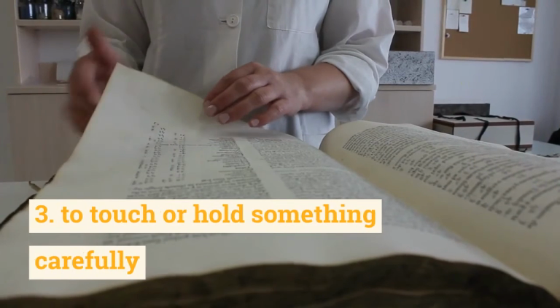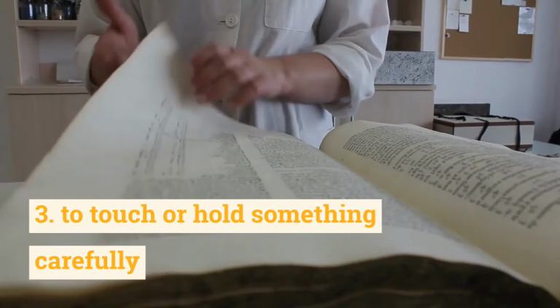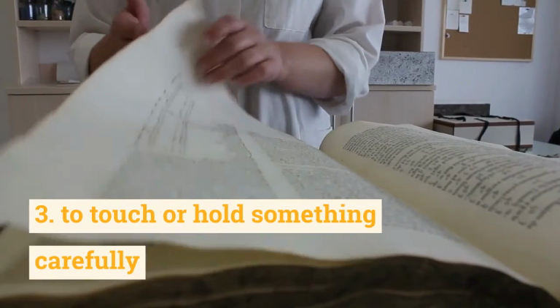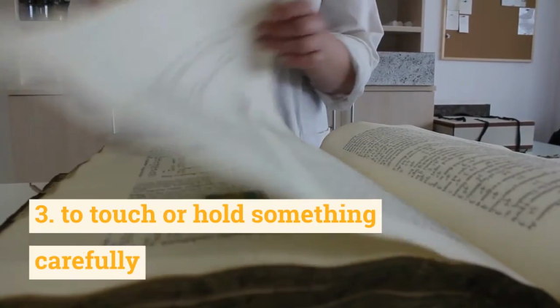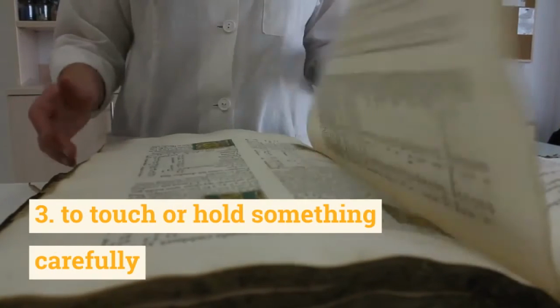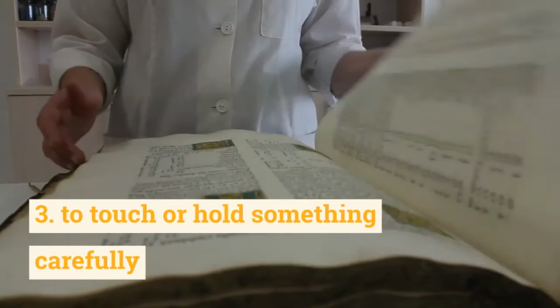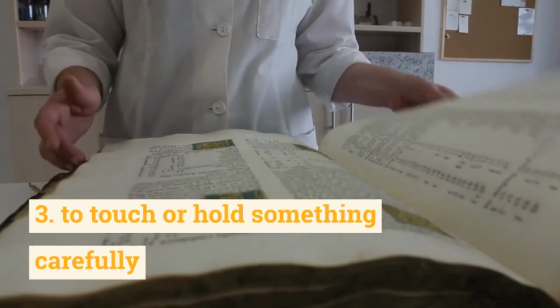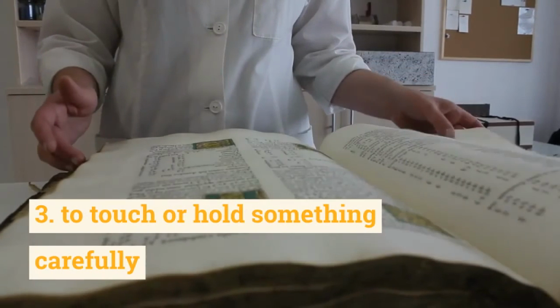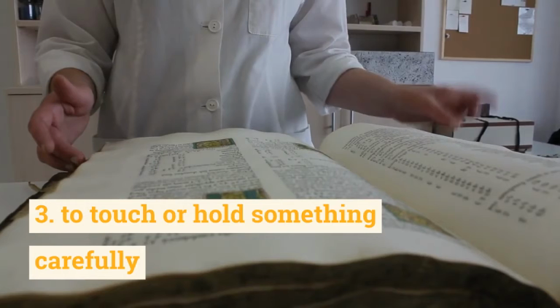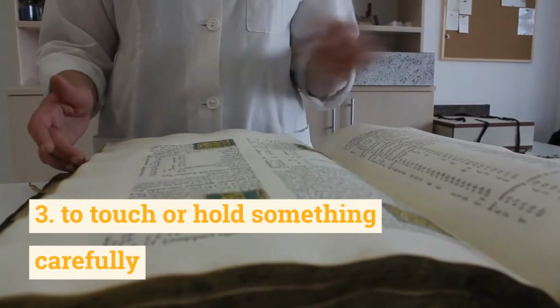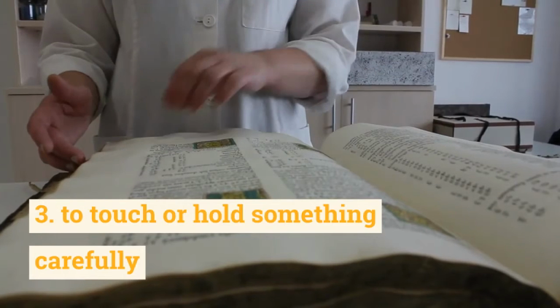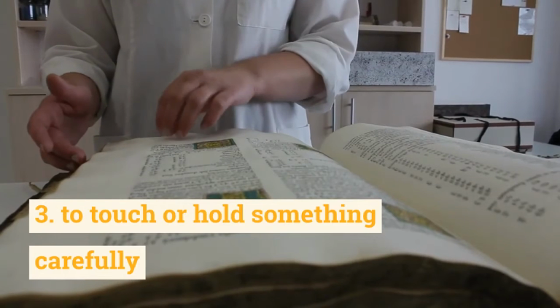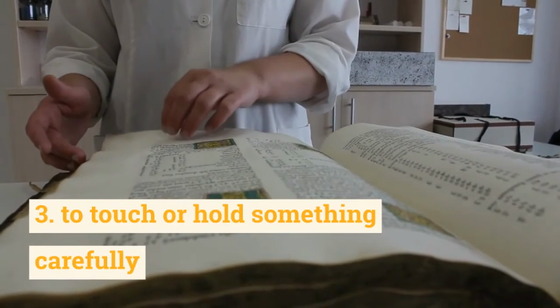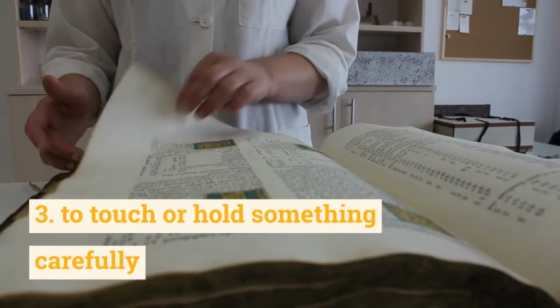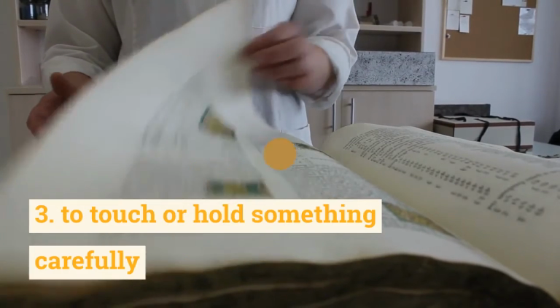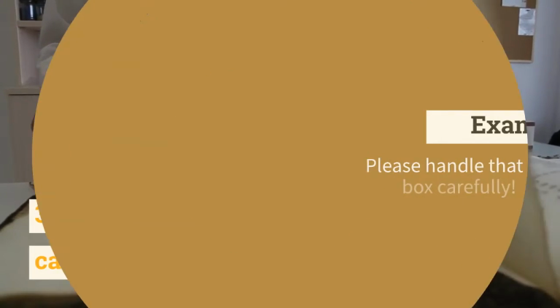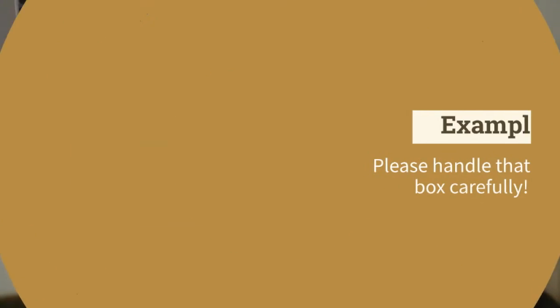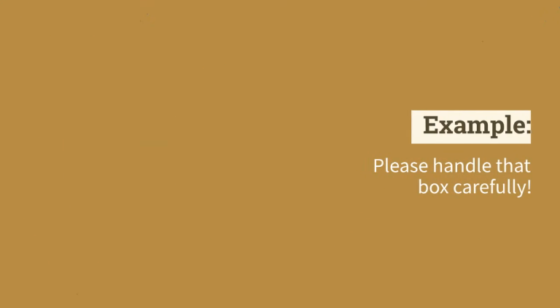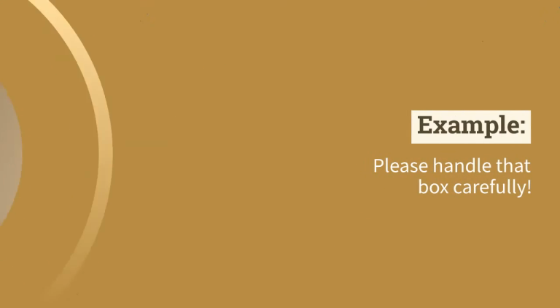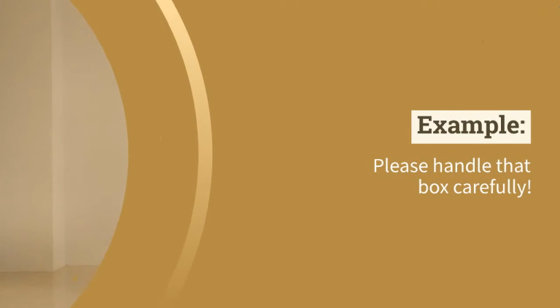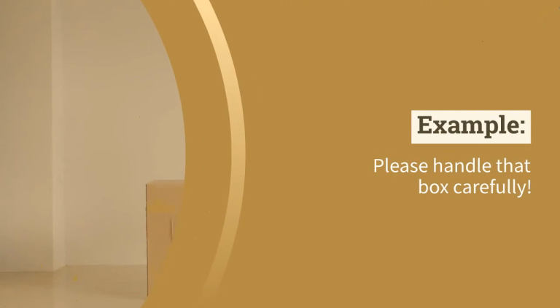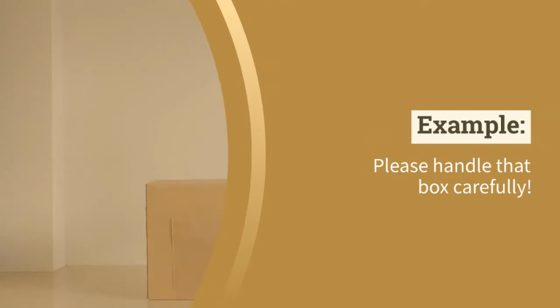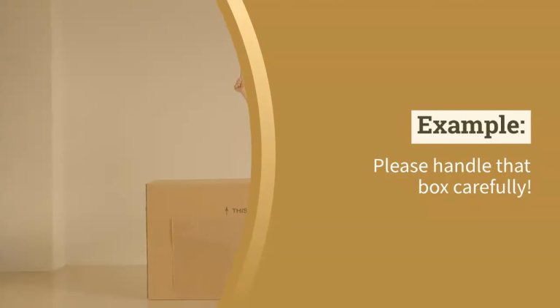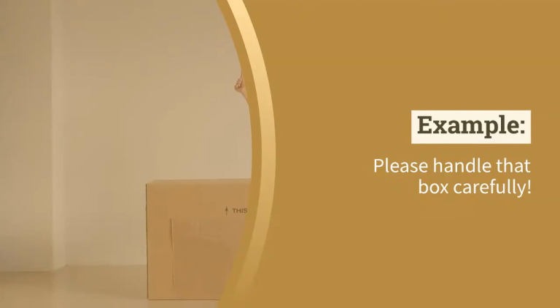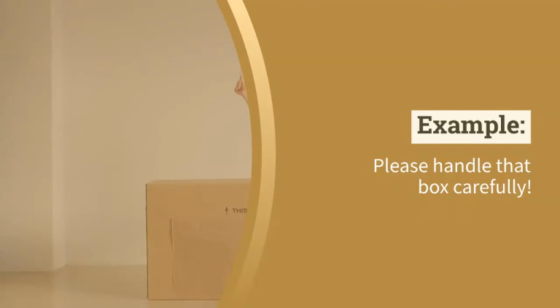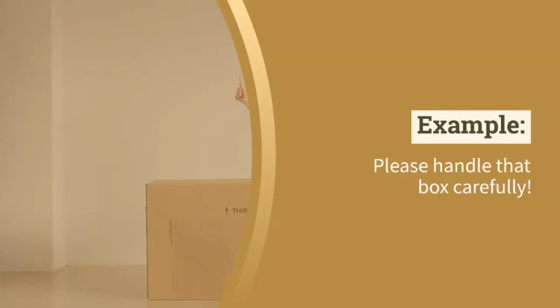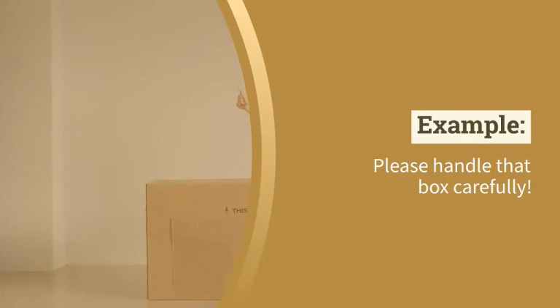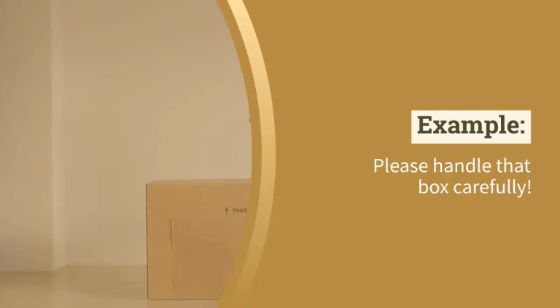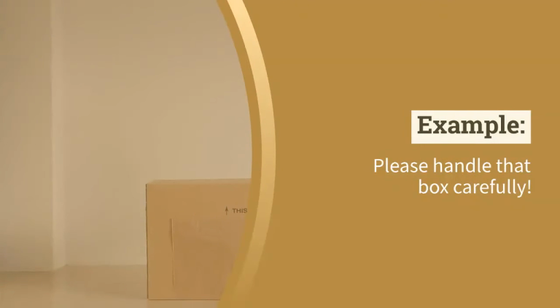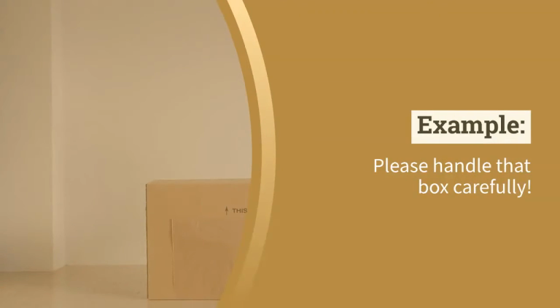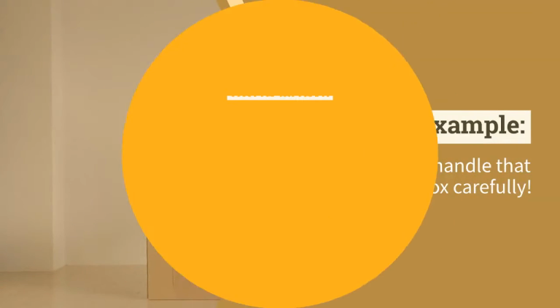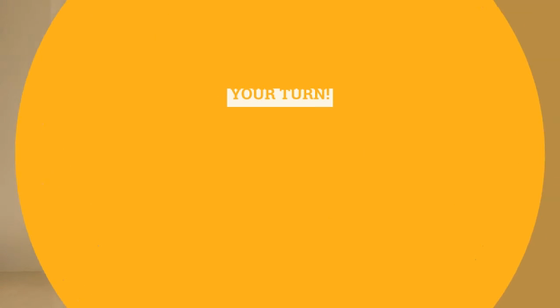Third, to touch or hold something carefully. For example: Please handle that box carefully.